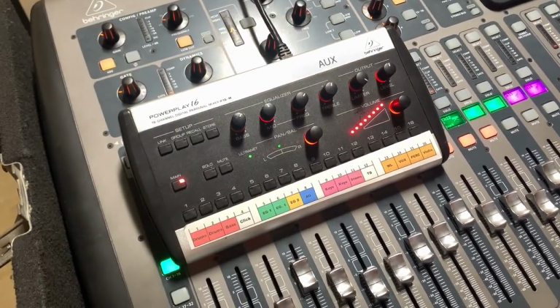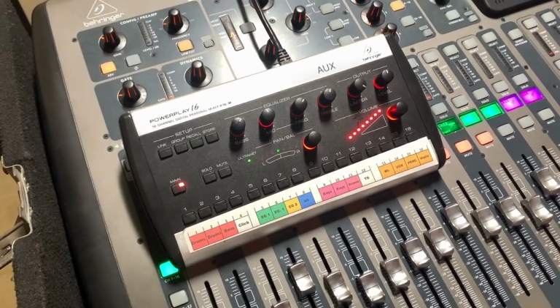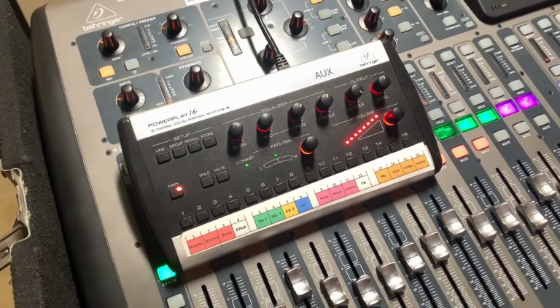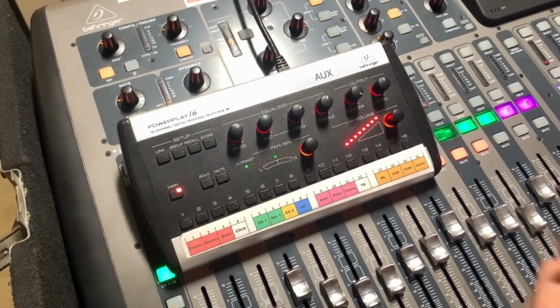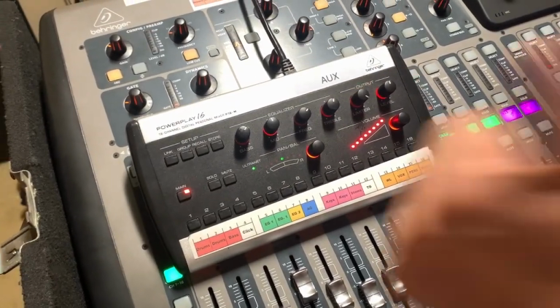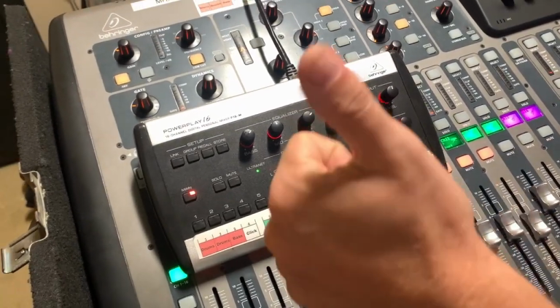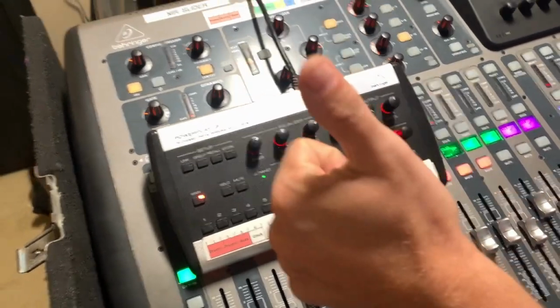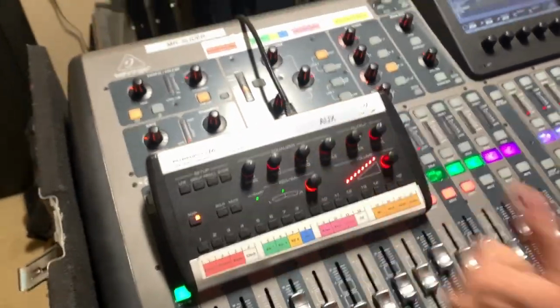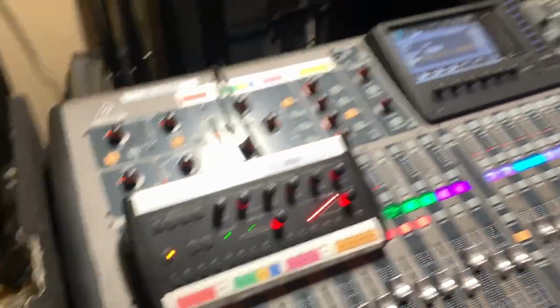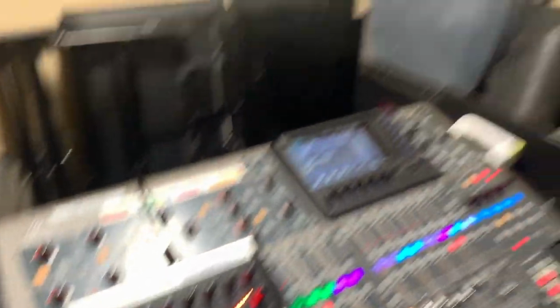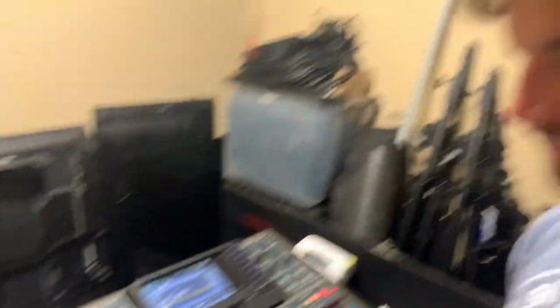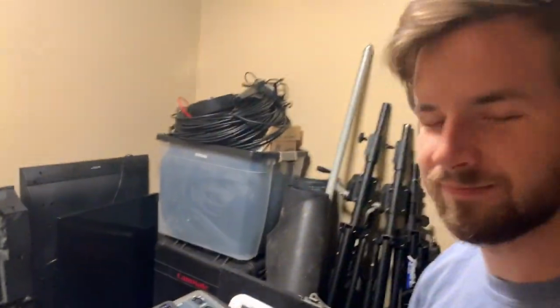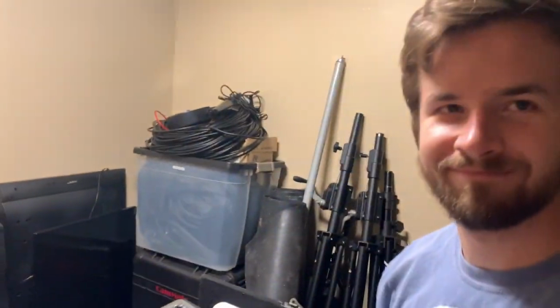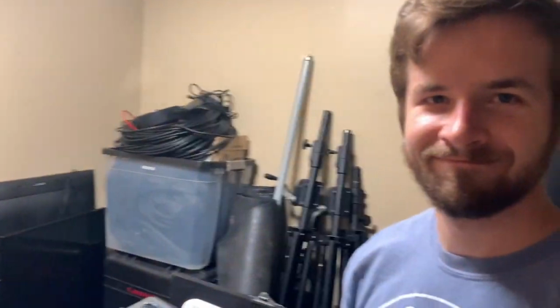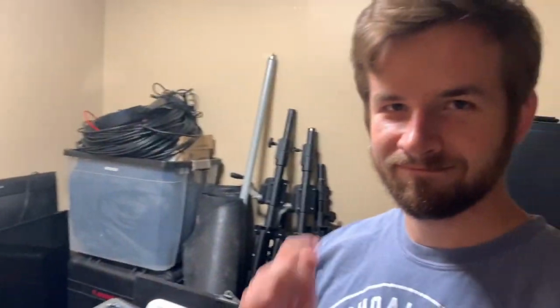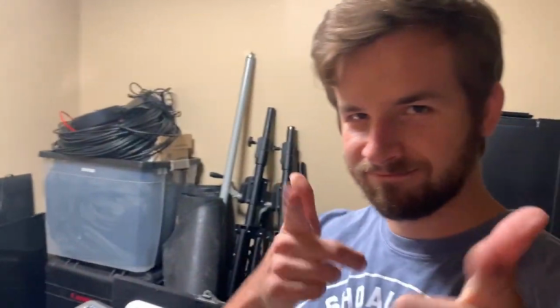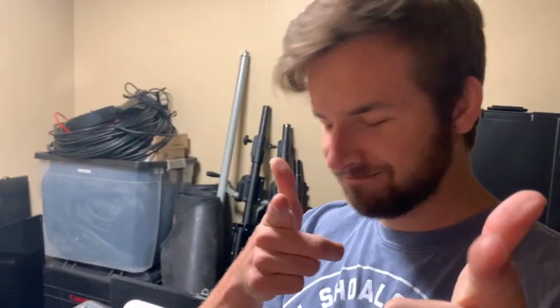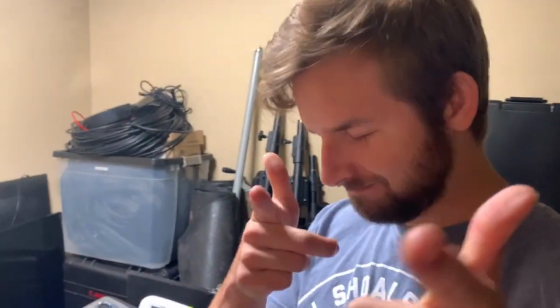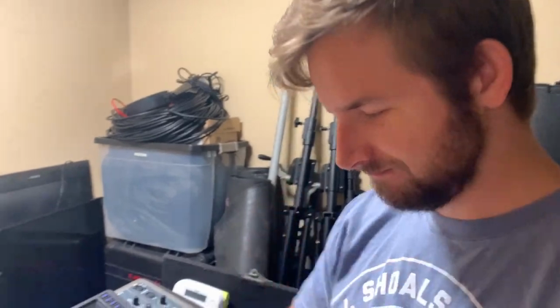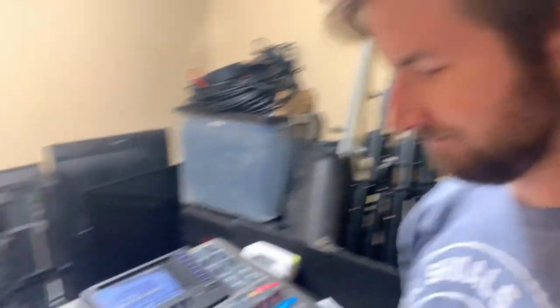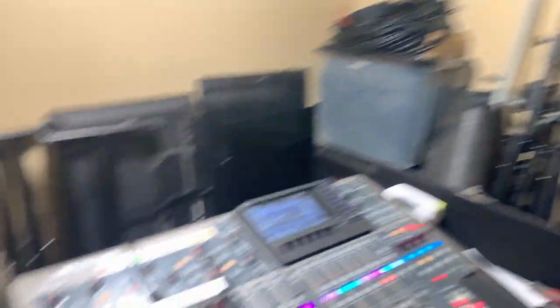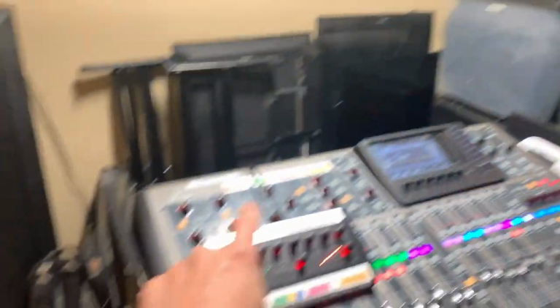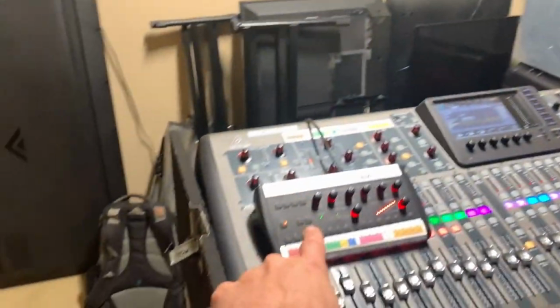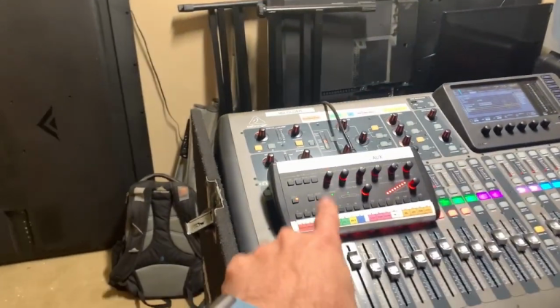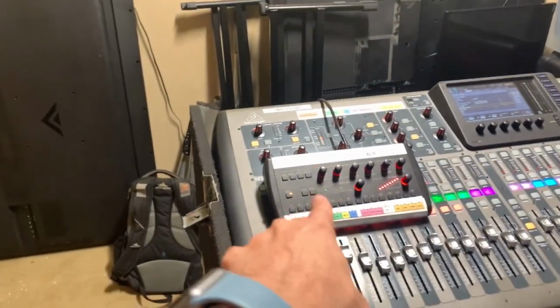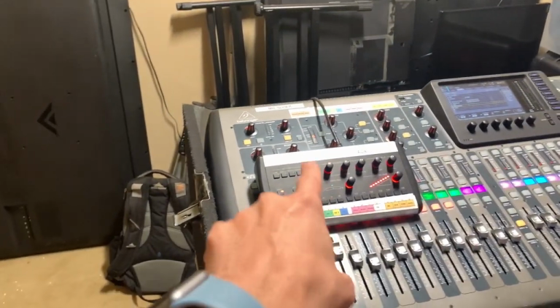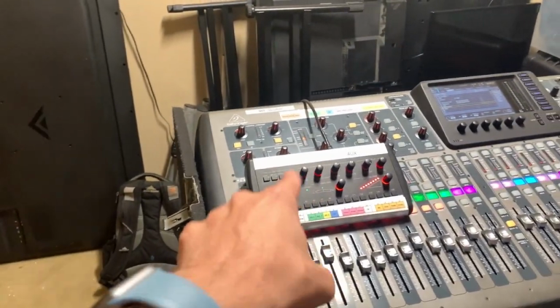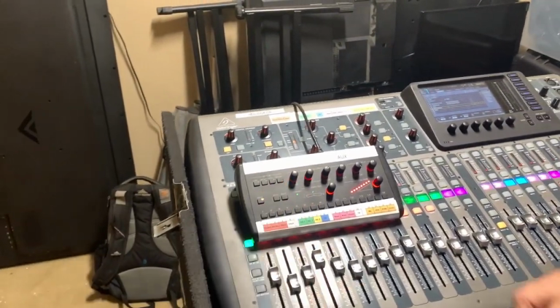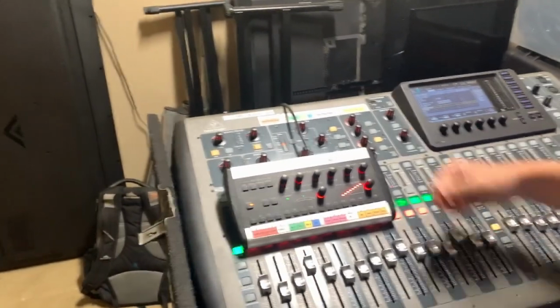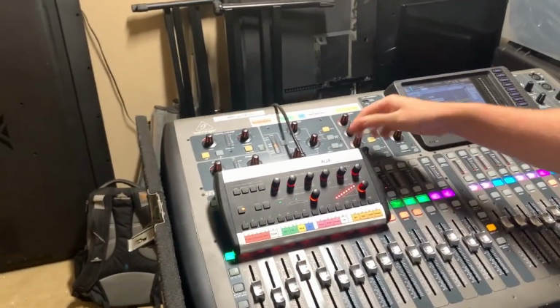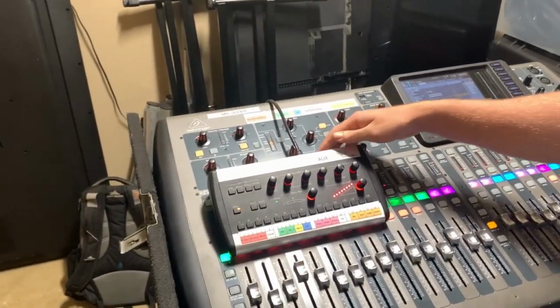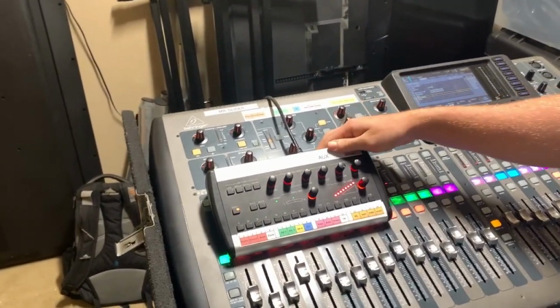Hope this all helps. Thank you so much to Josiah for helping with this, and I hope you learned something about the P16 interface.